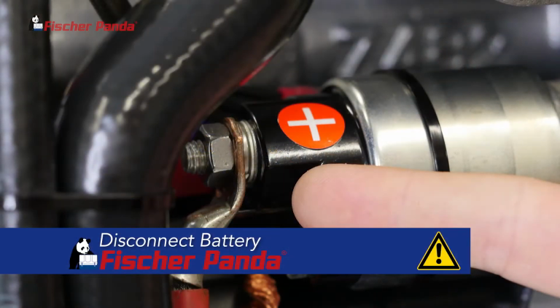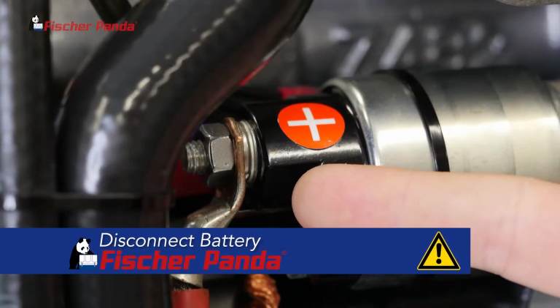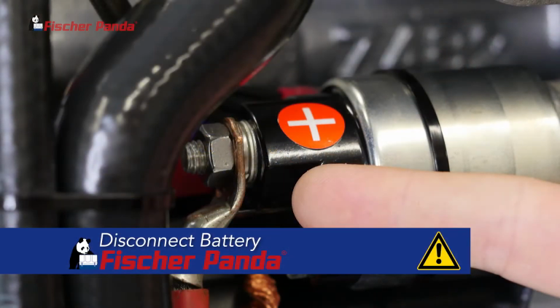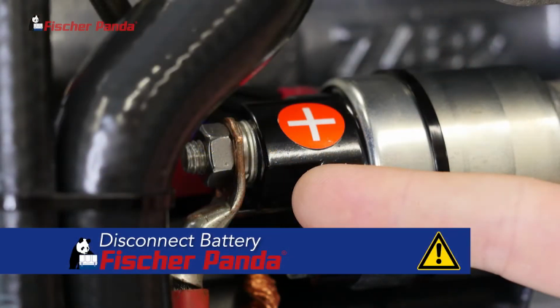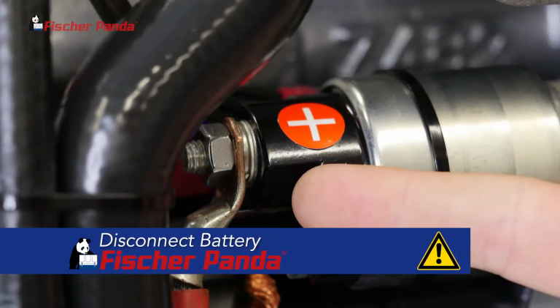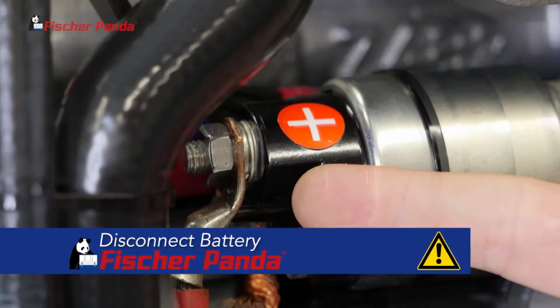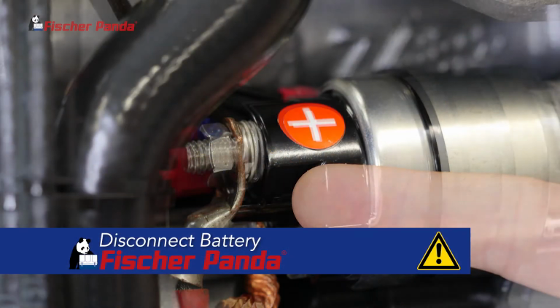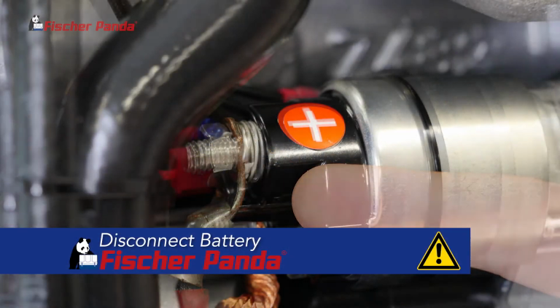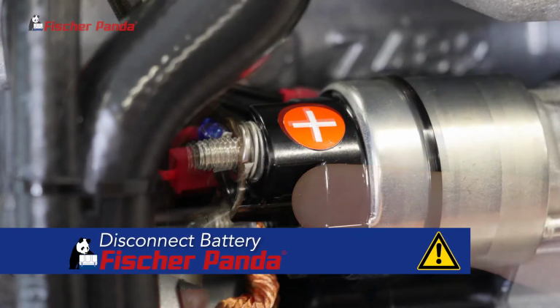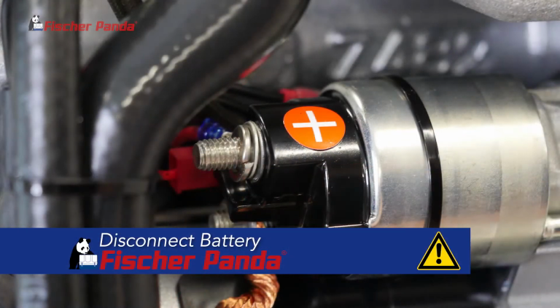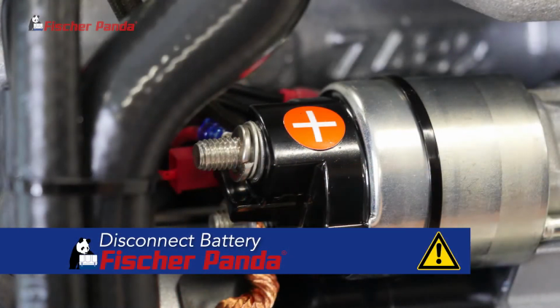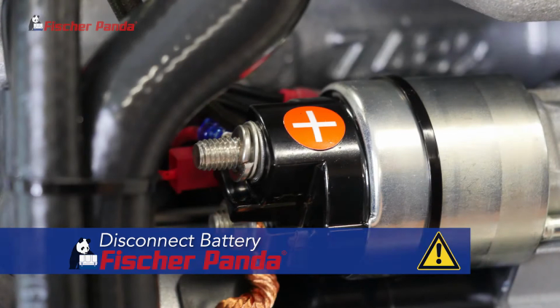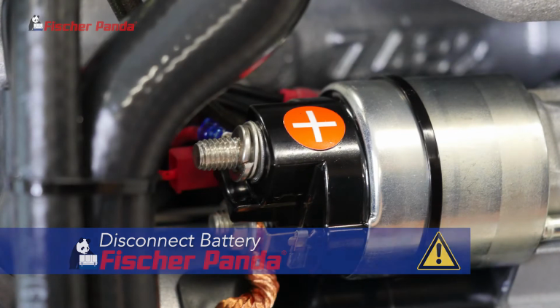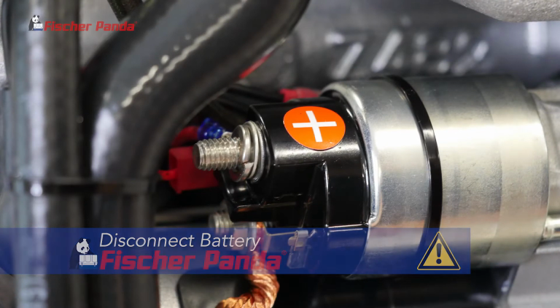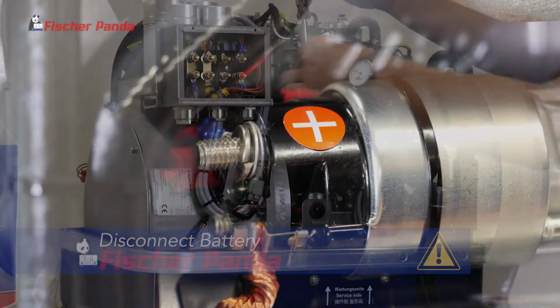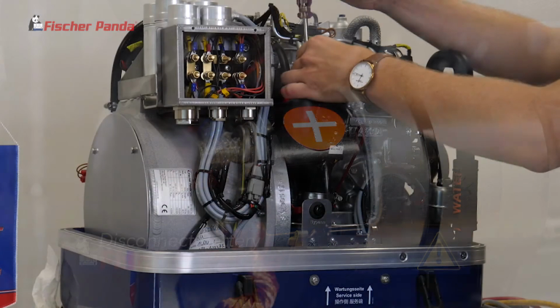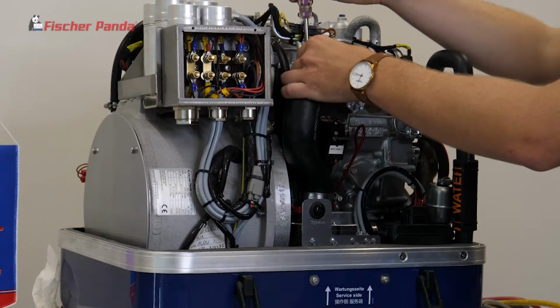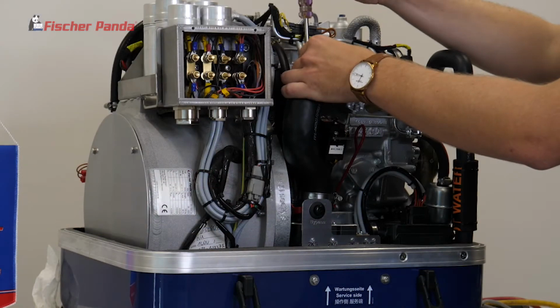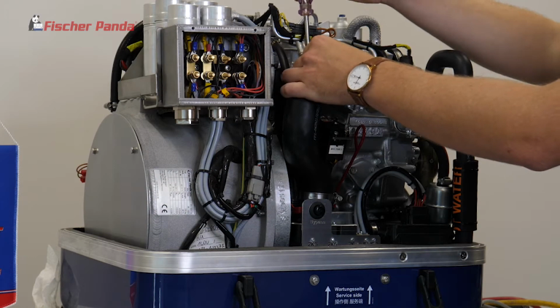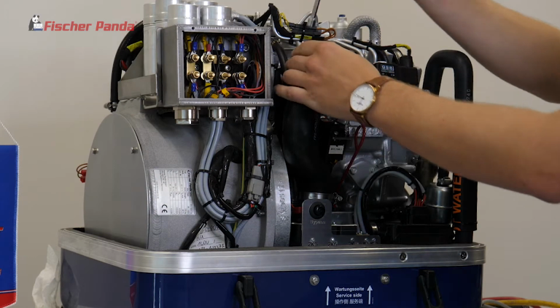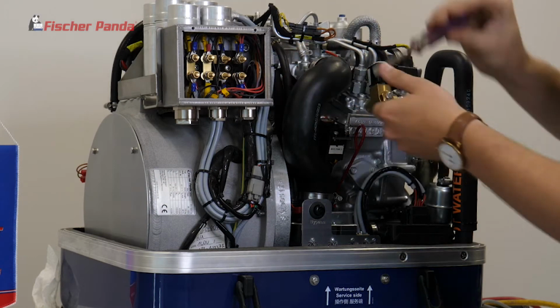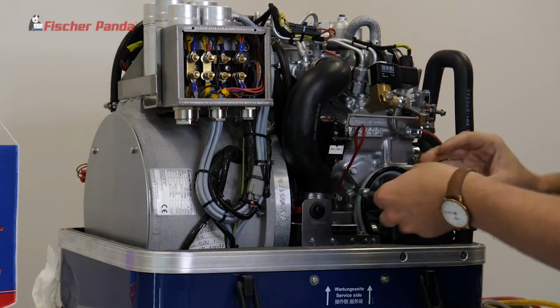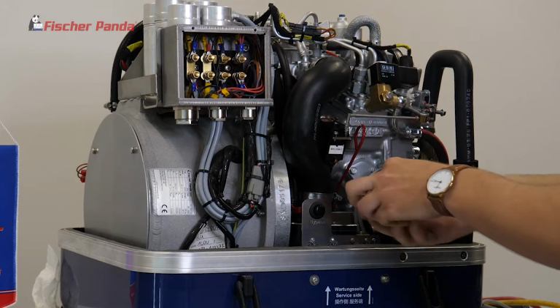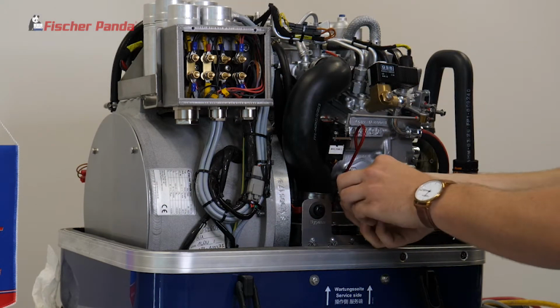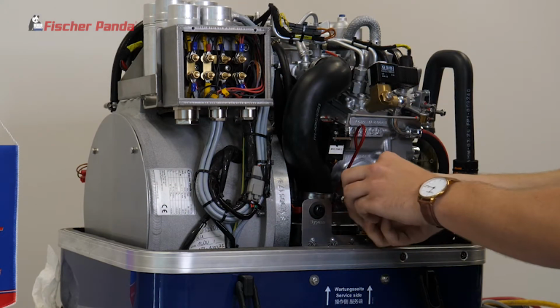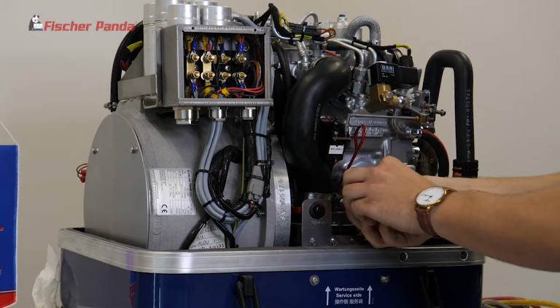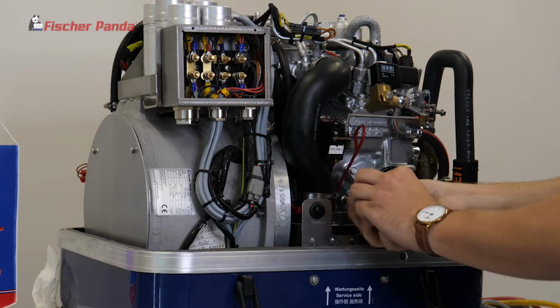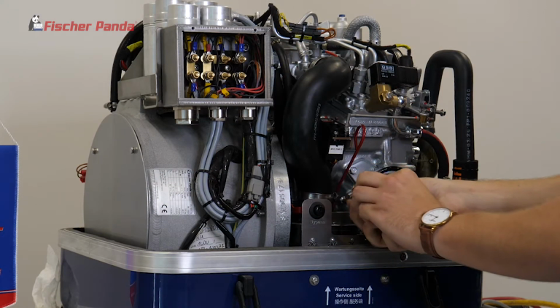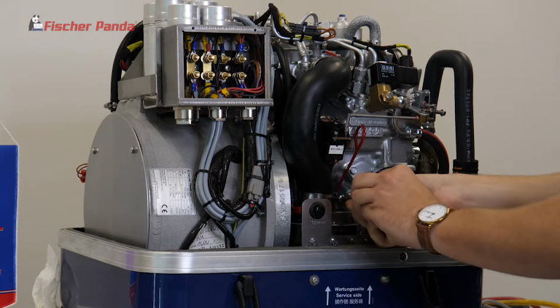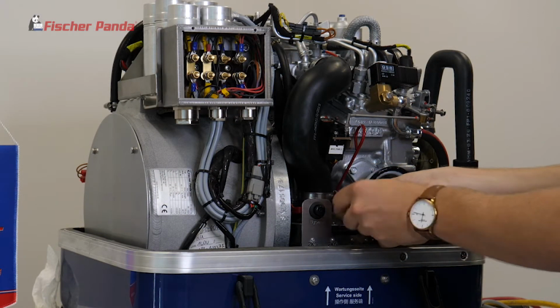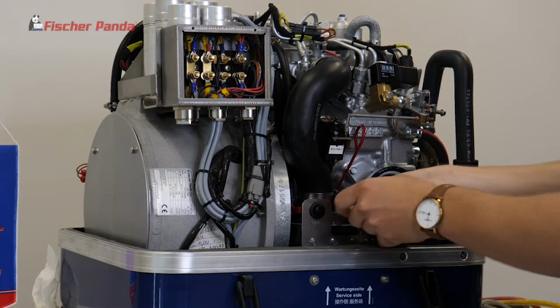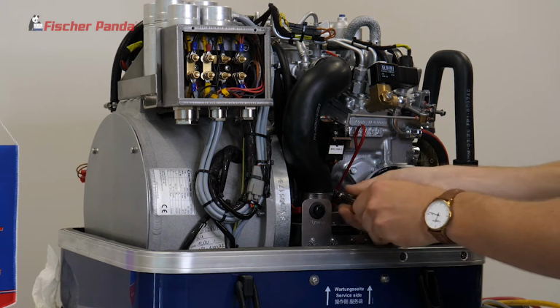Make sure your battery power is turned off to your generator. To begin, we're going to take off the air intake hose.